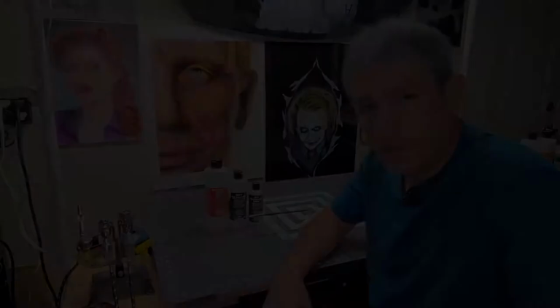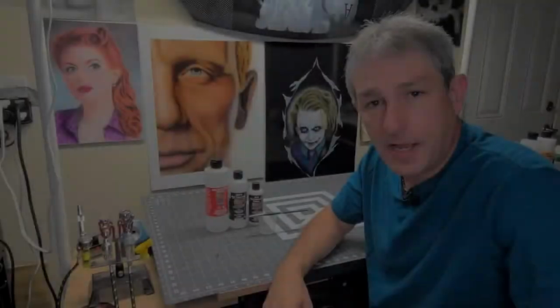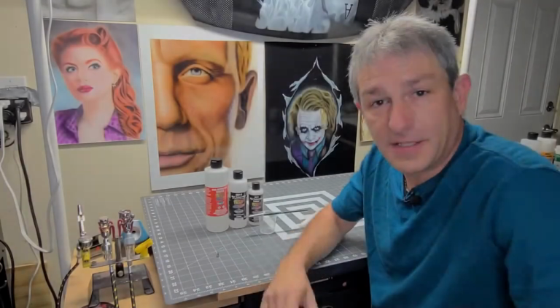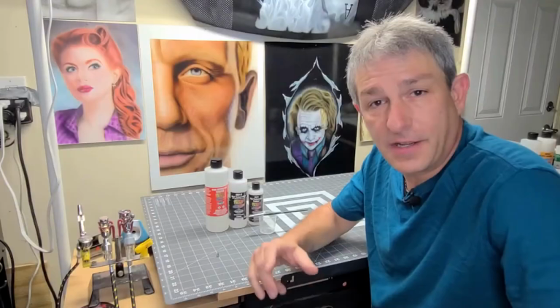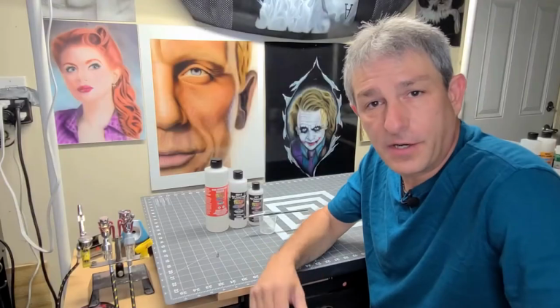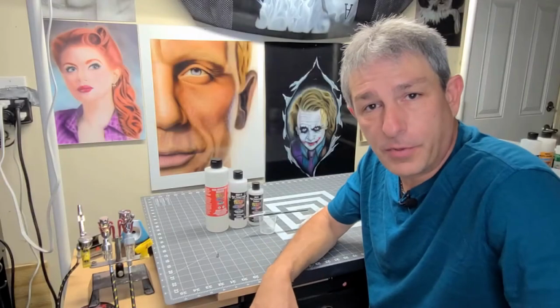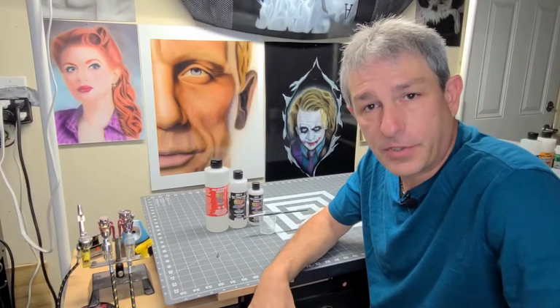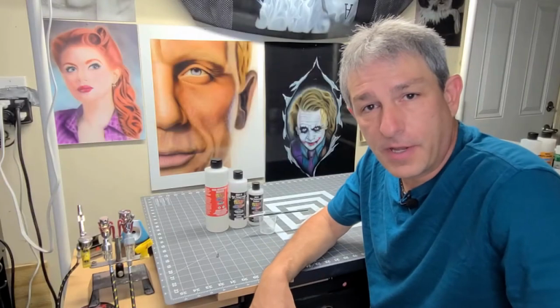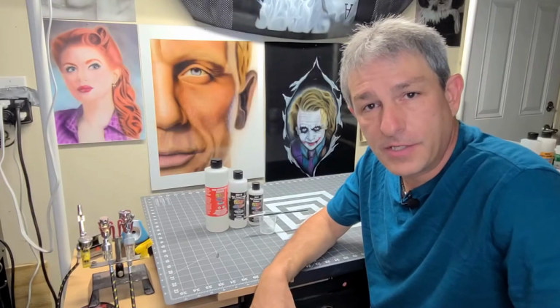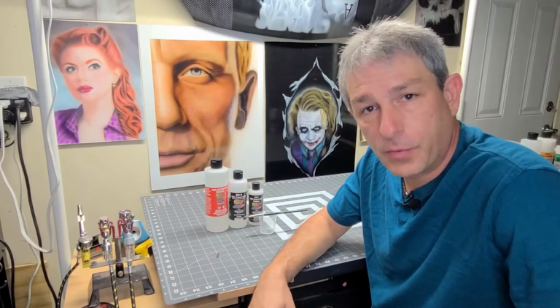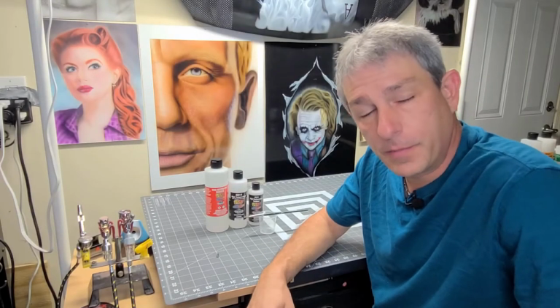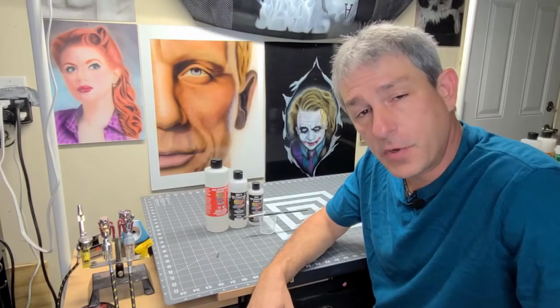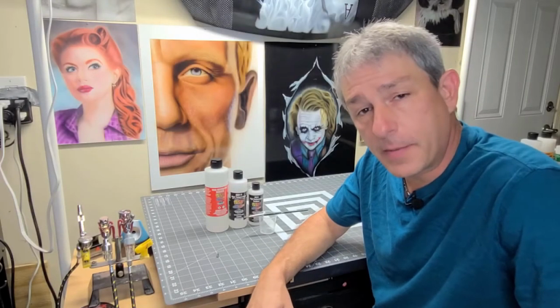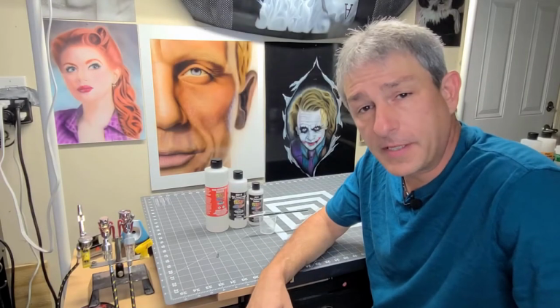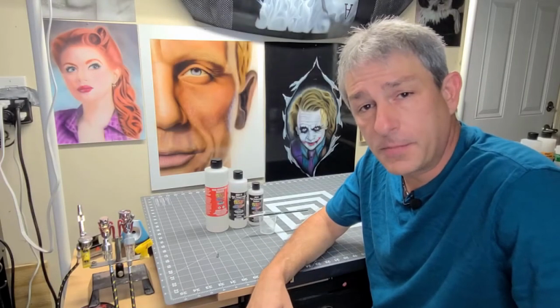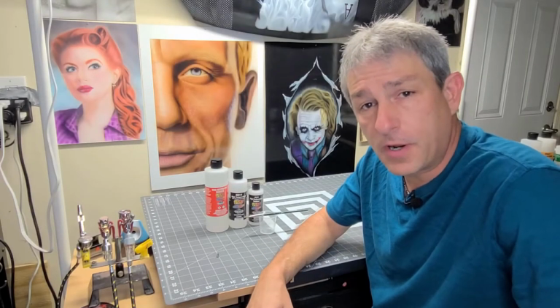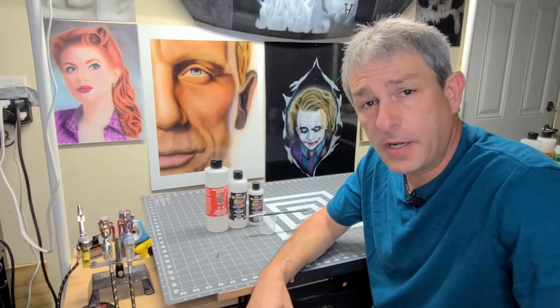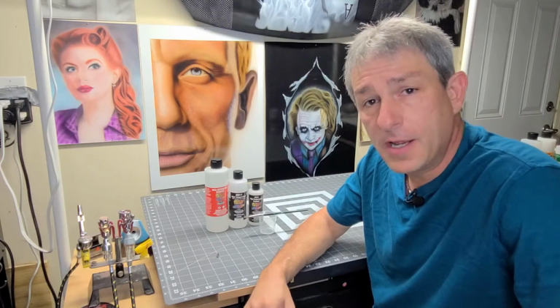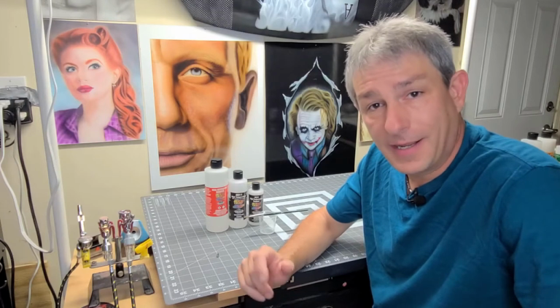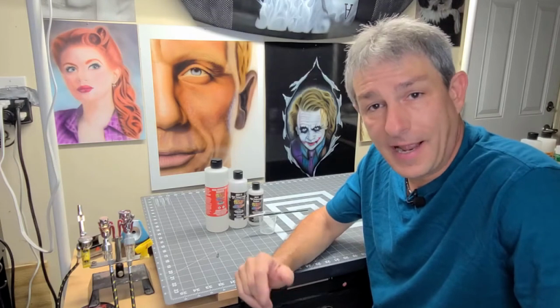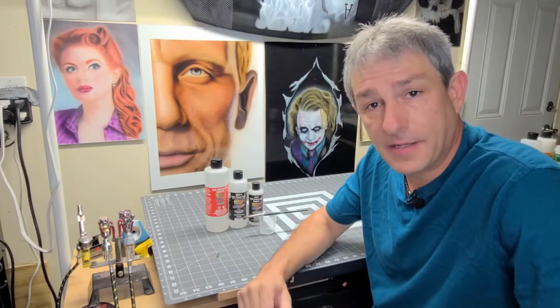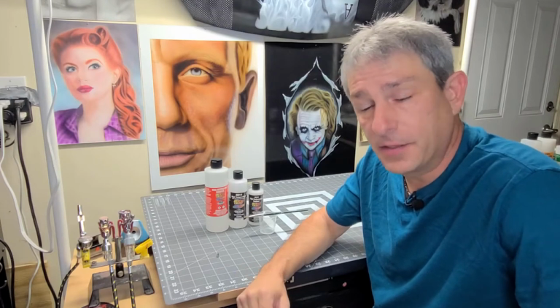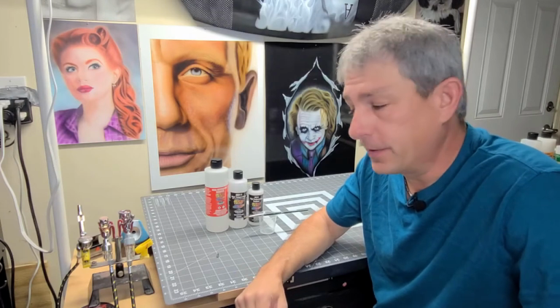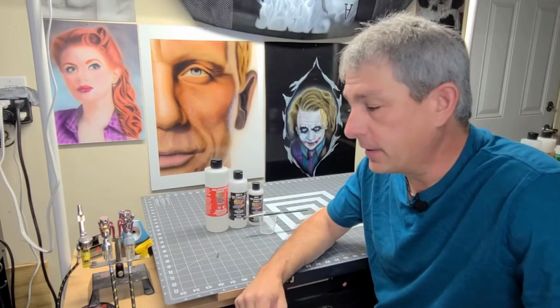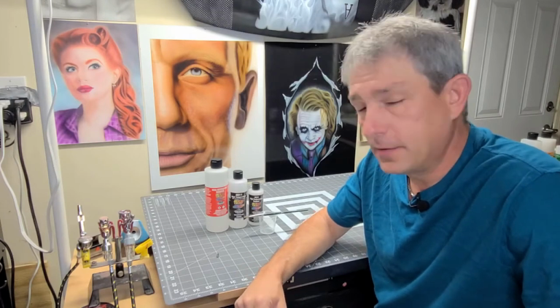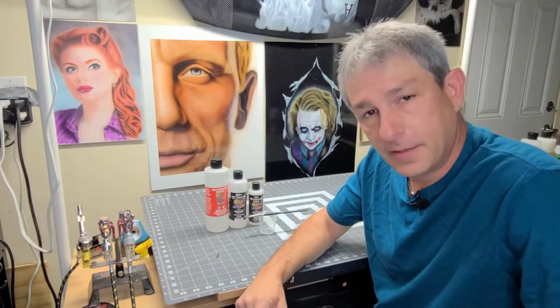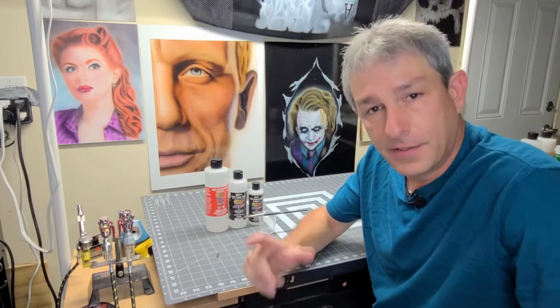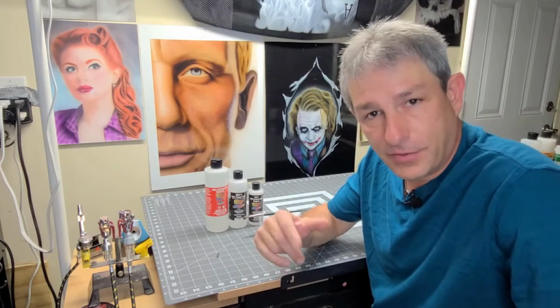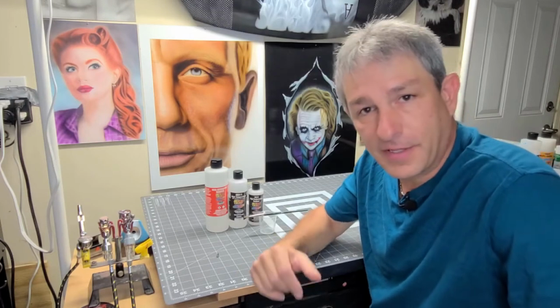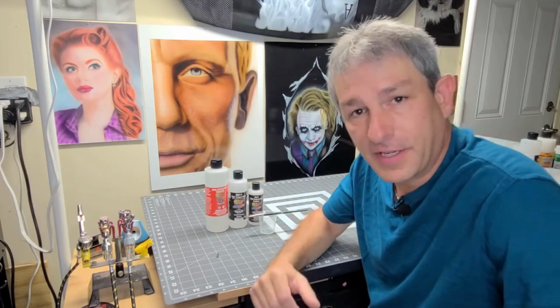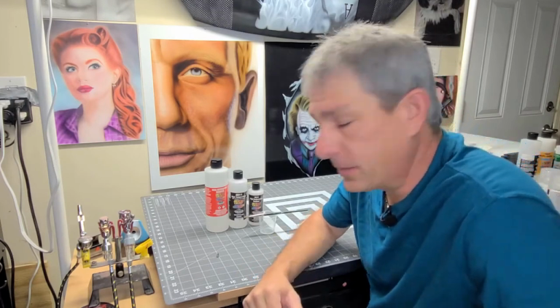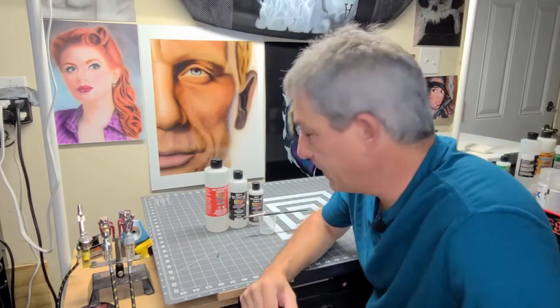Today on the Airbrush Garage, we're going to be talking about tip dry and how to deal with it. So let's get into it.